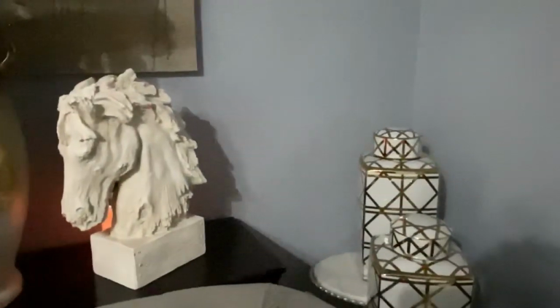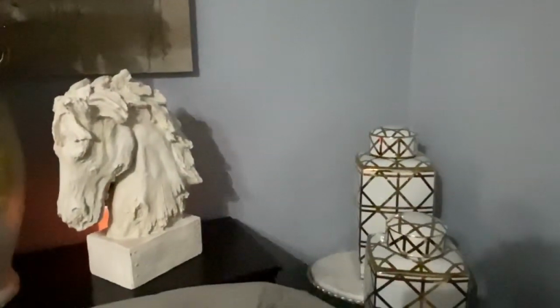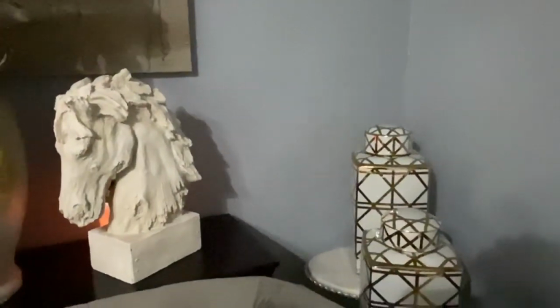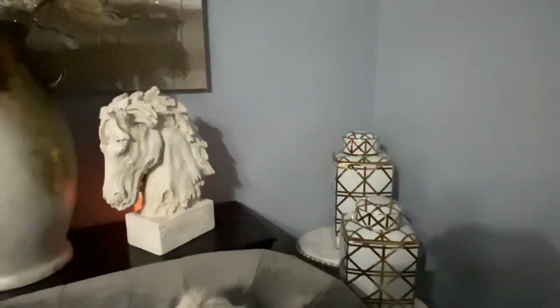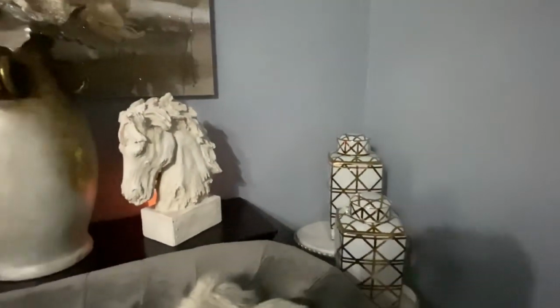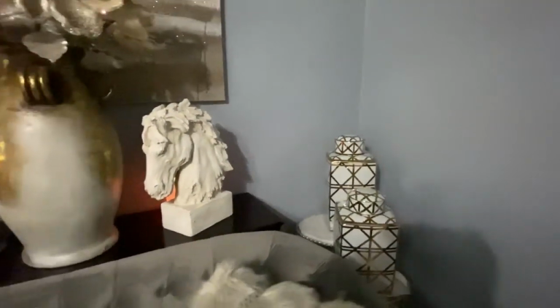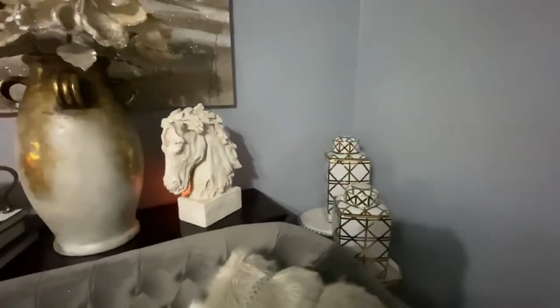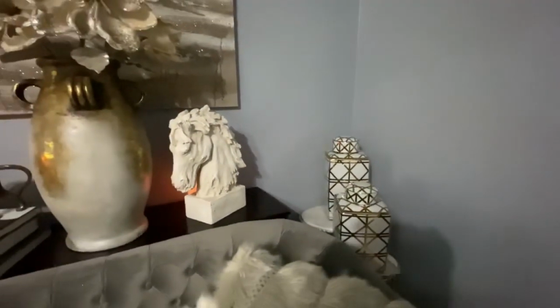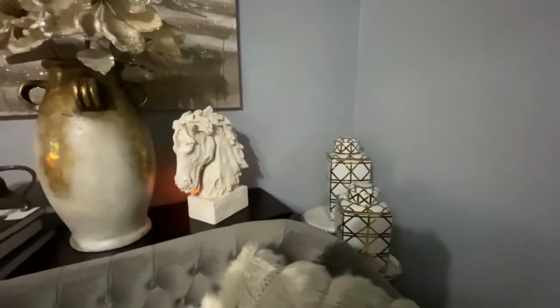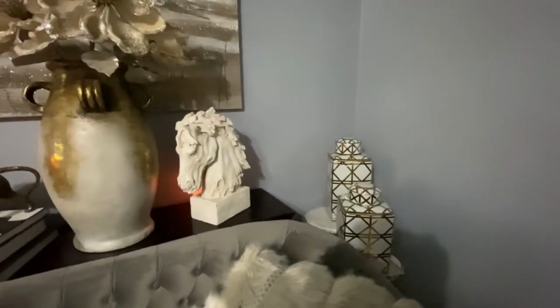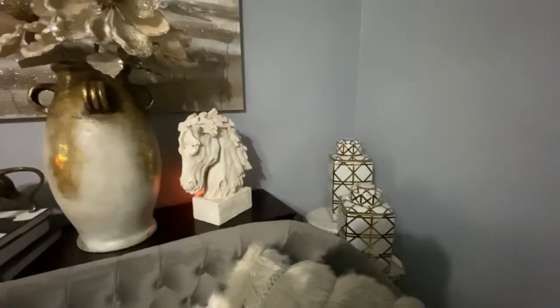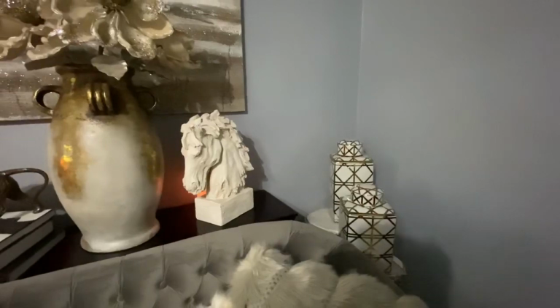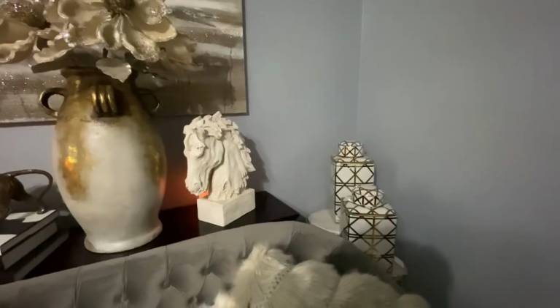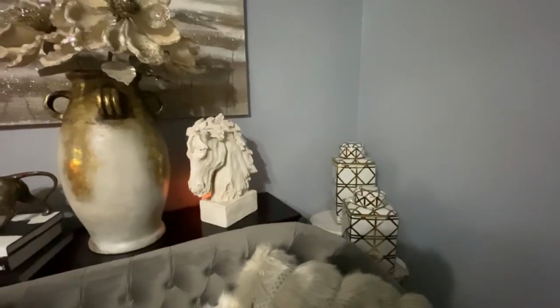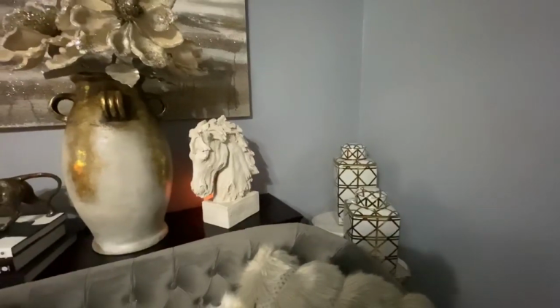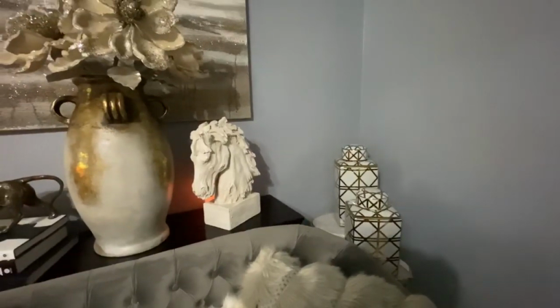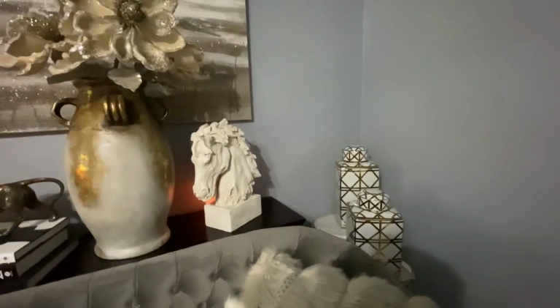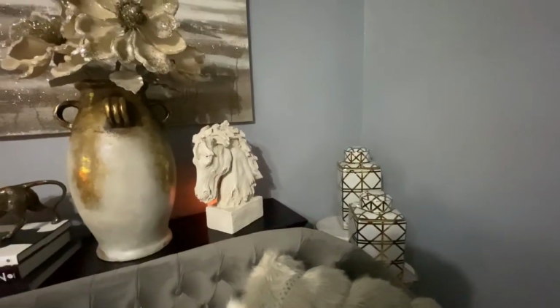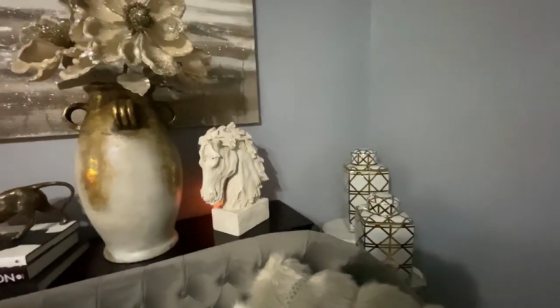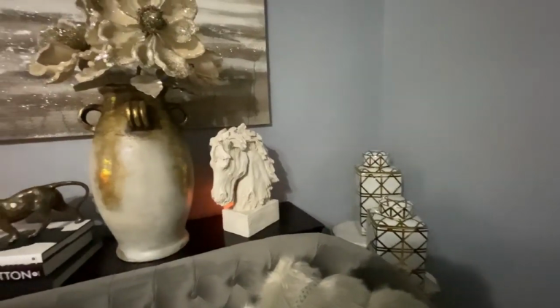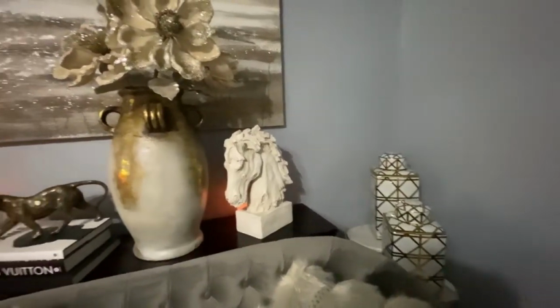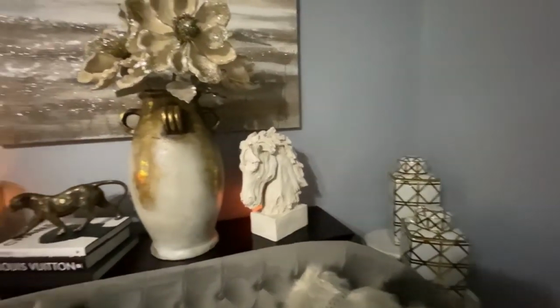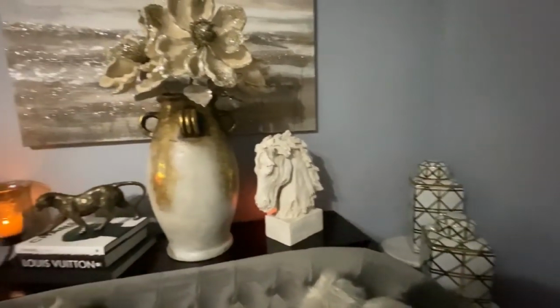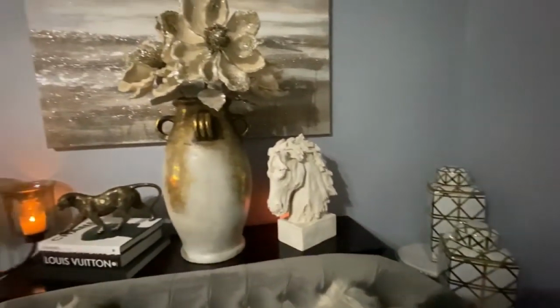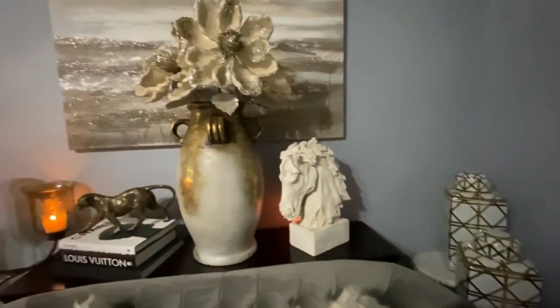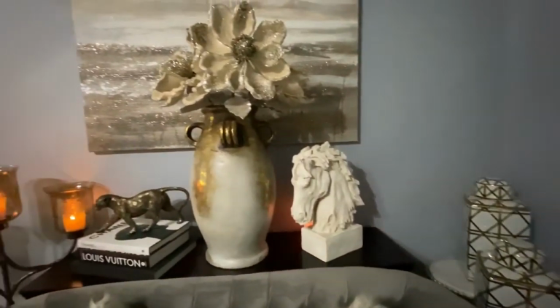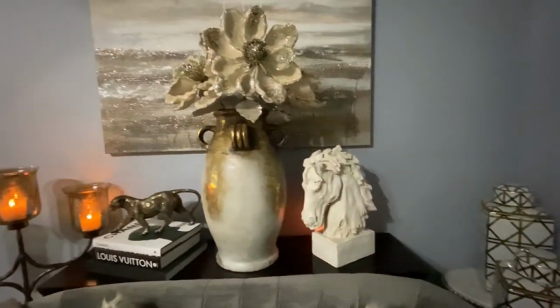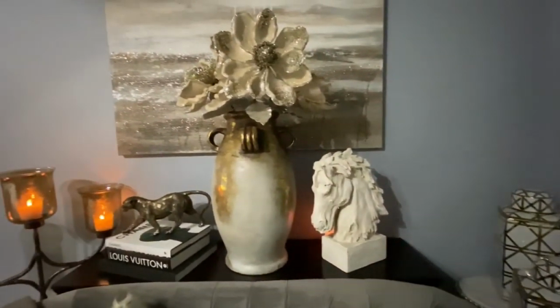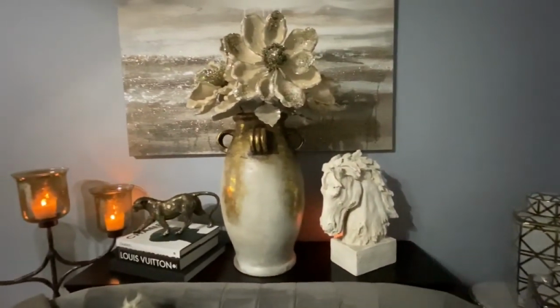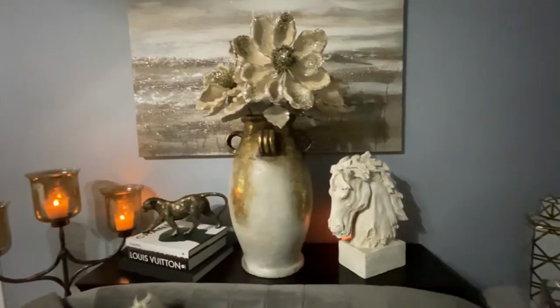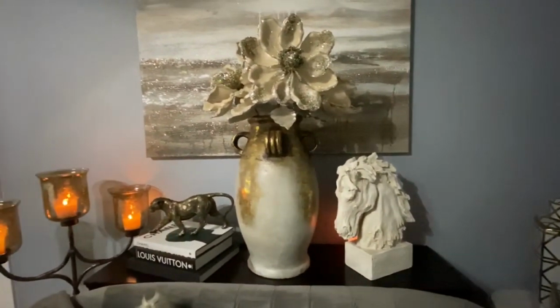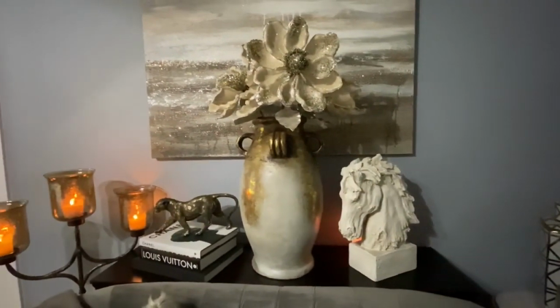Those two large ceramic canisters in the background — you've seen those before in previous room tours — those came from Z Gallery.